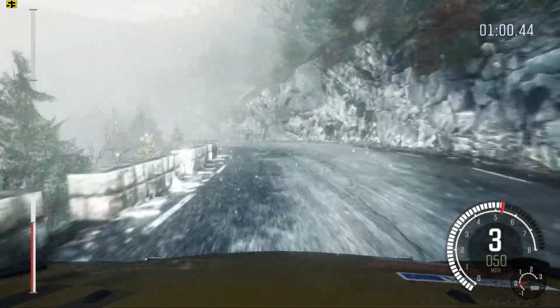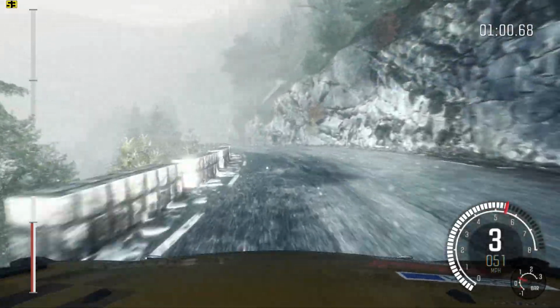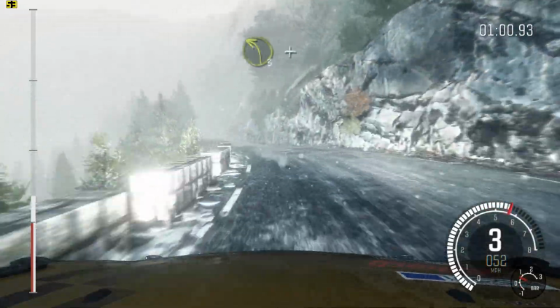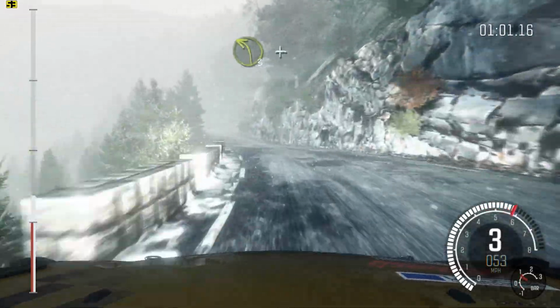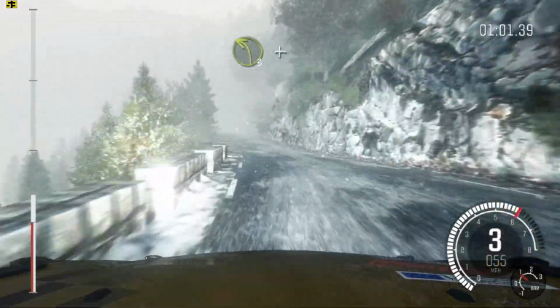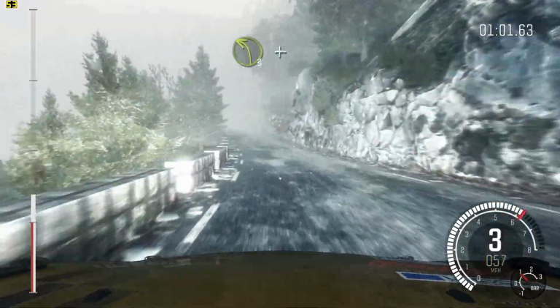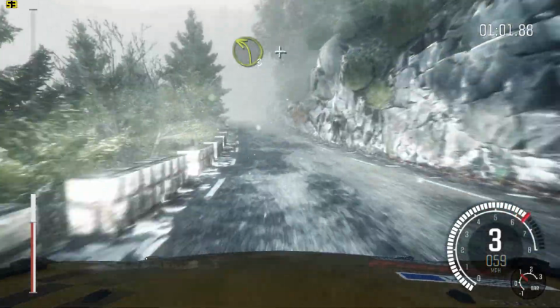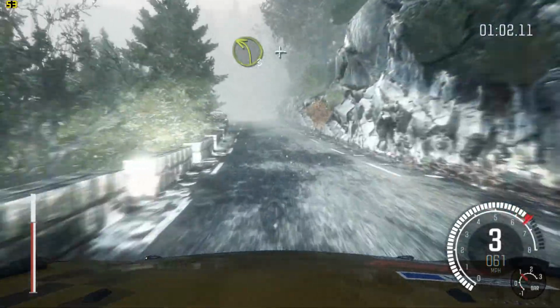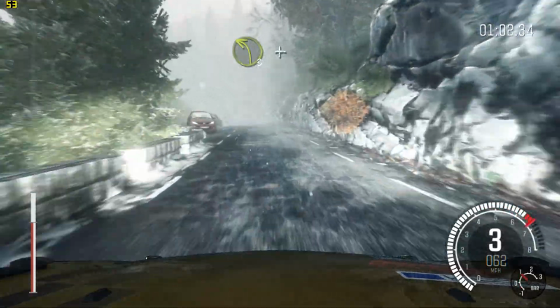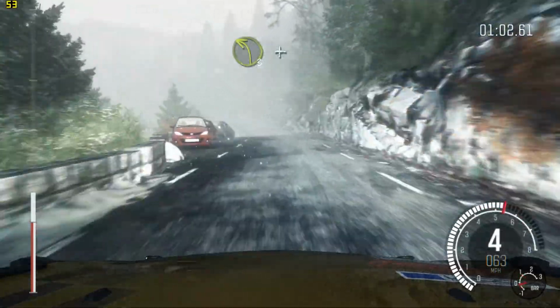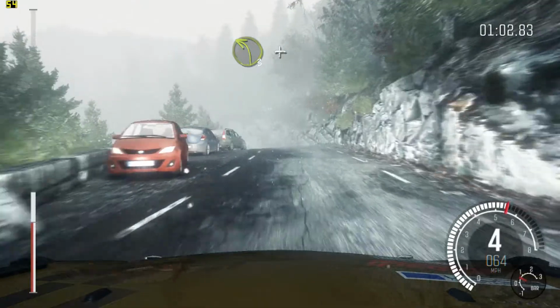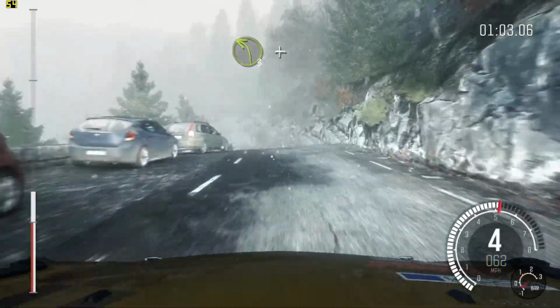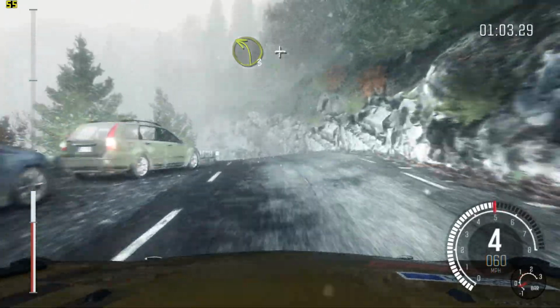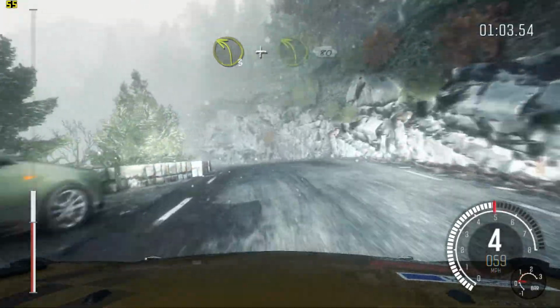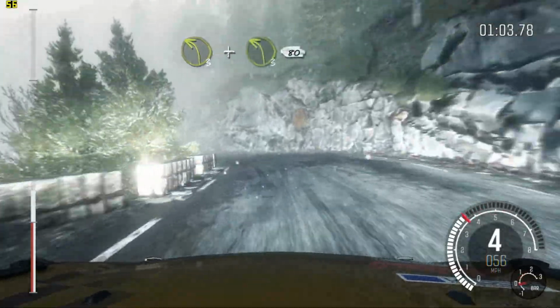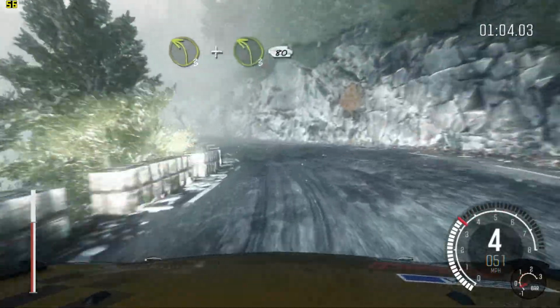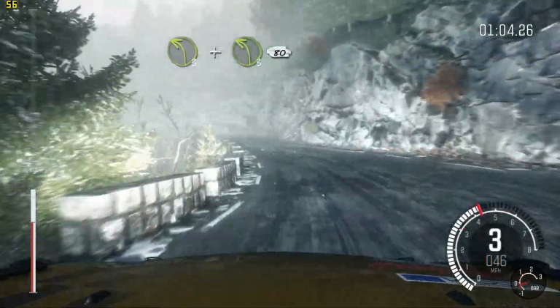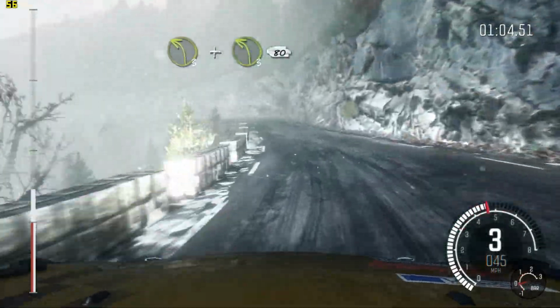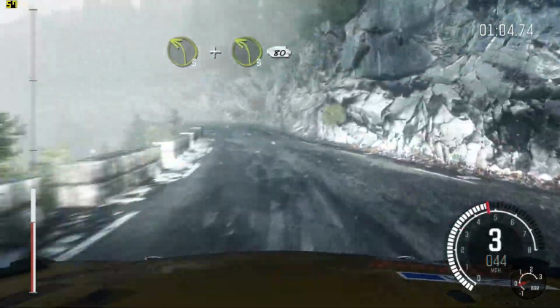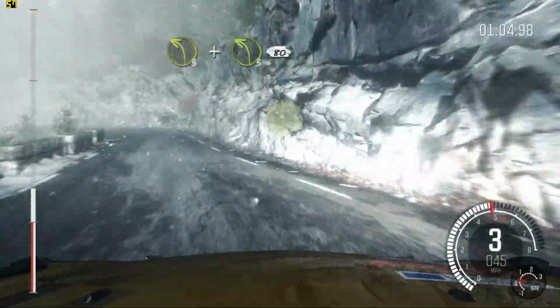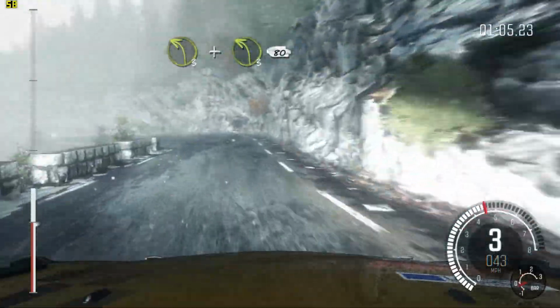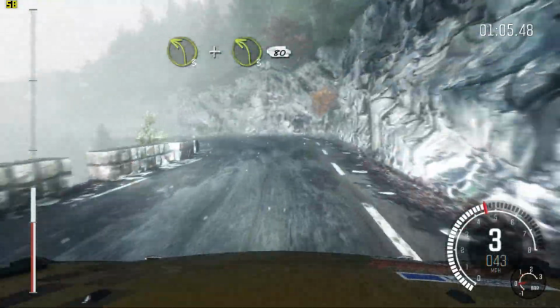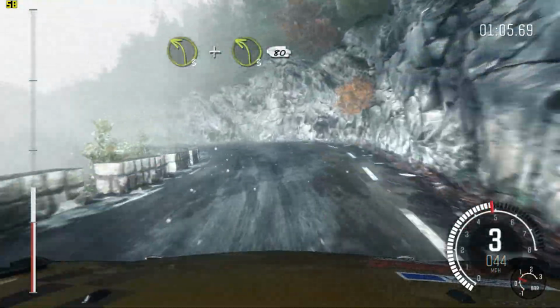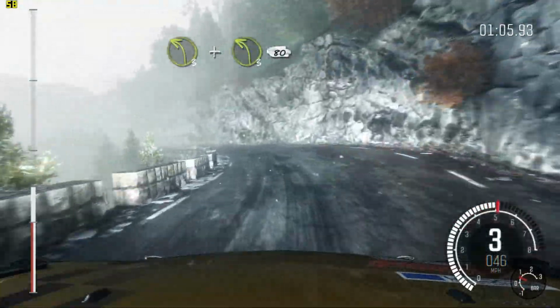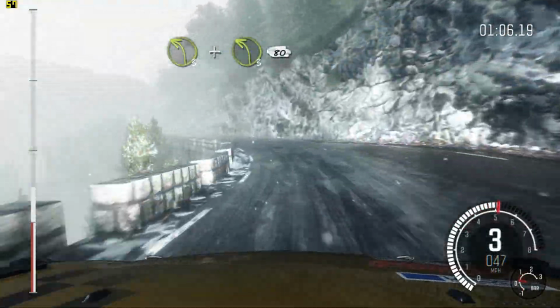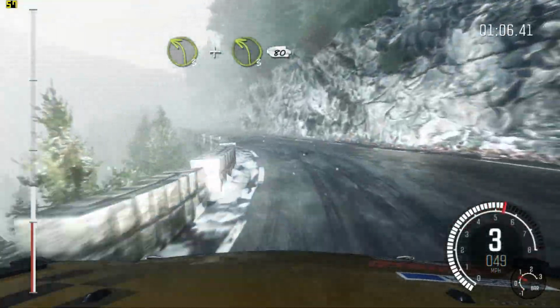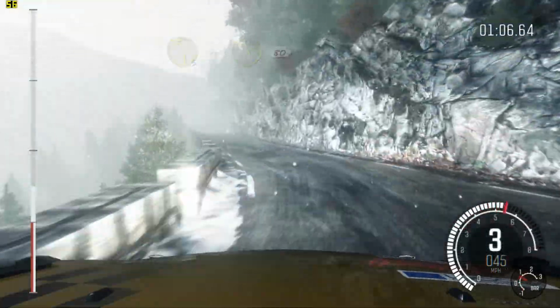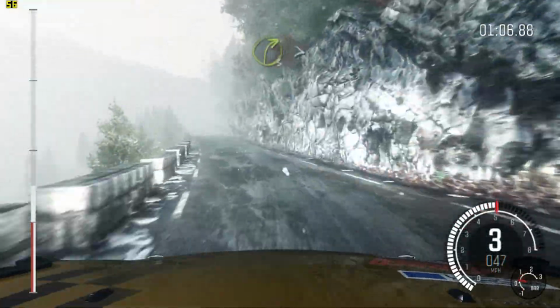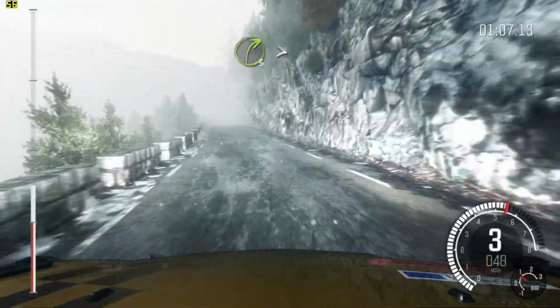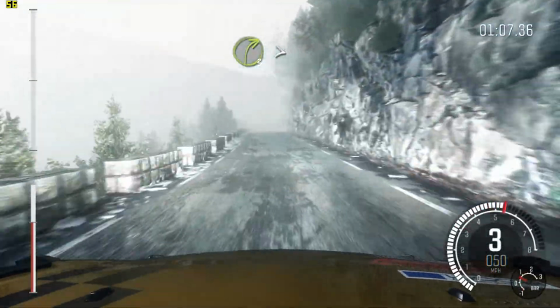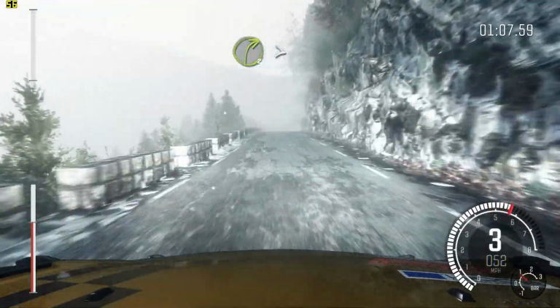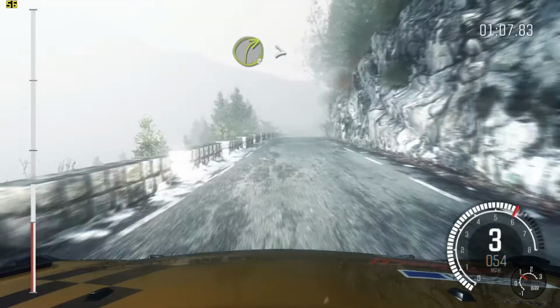Into crest, left 3, and left 3 long, 80. Right 3 long, tights.